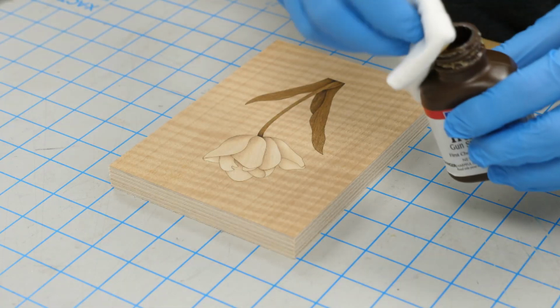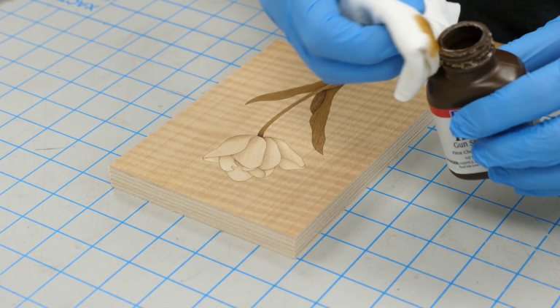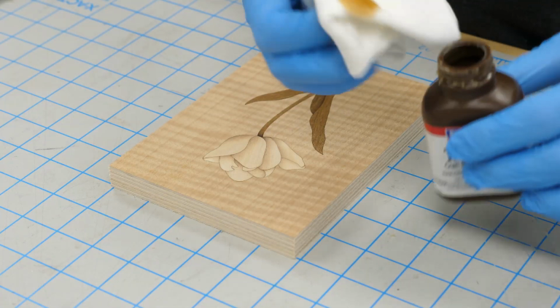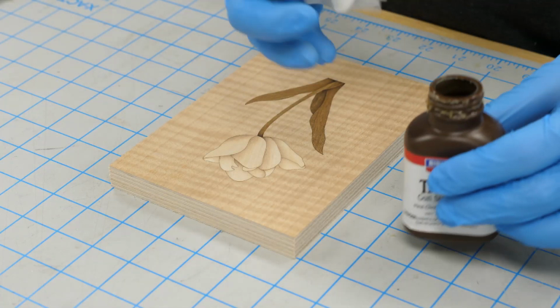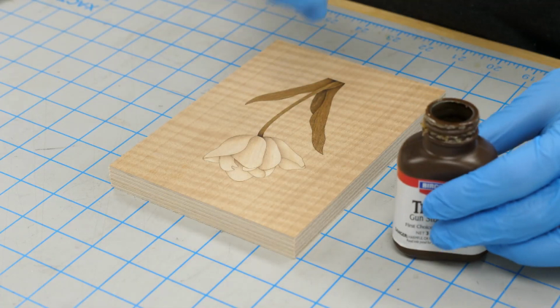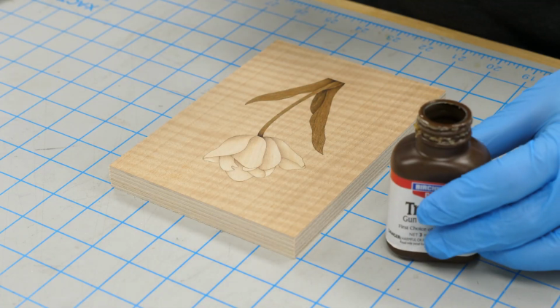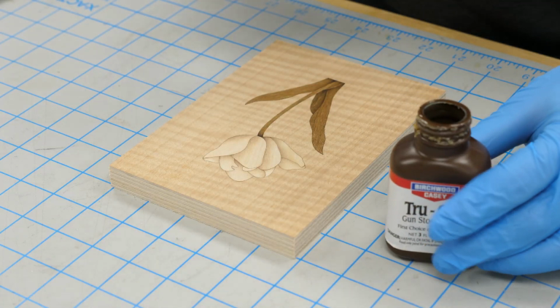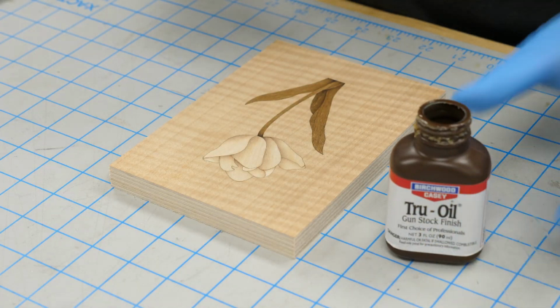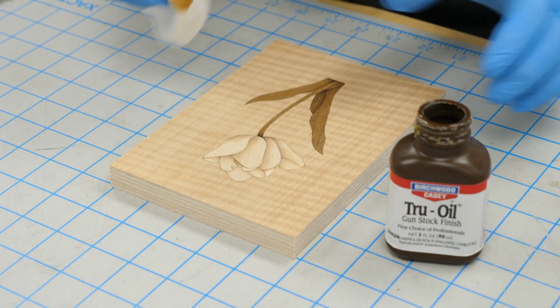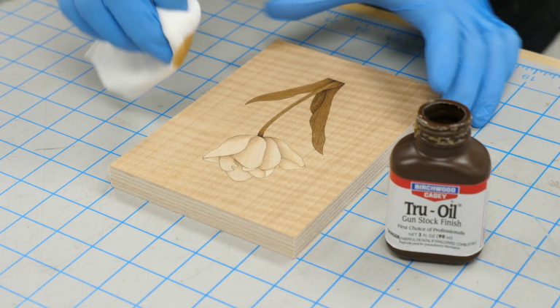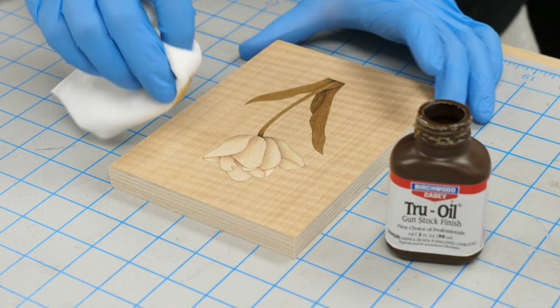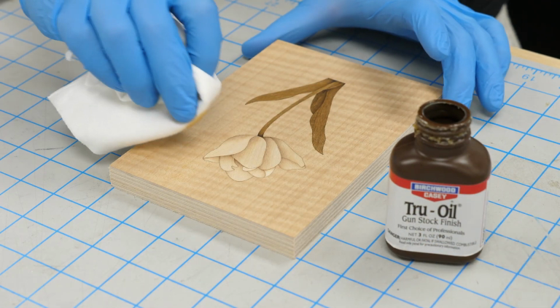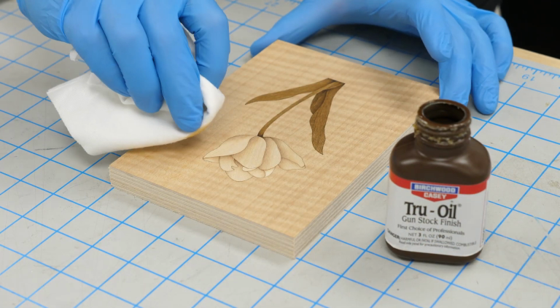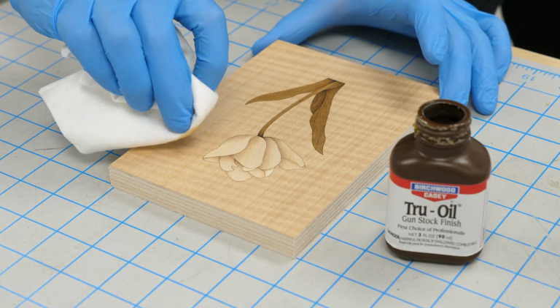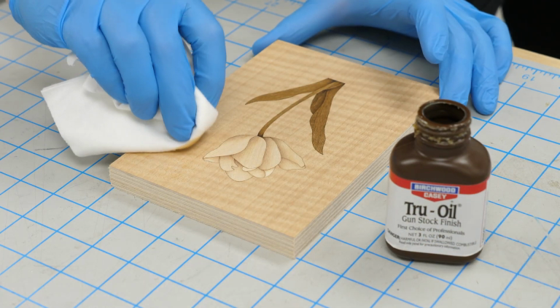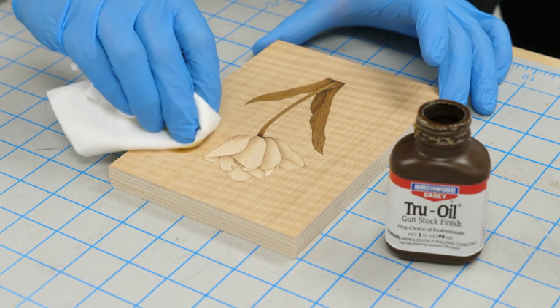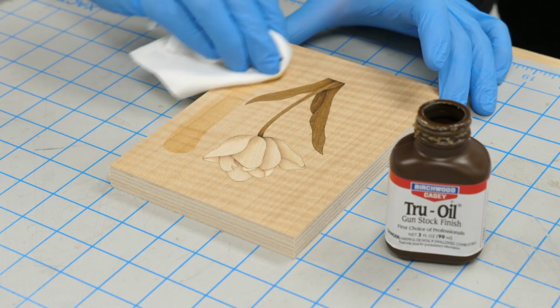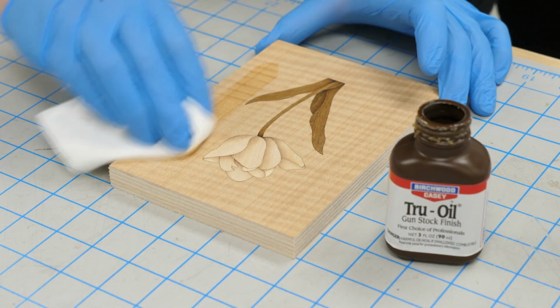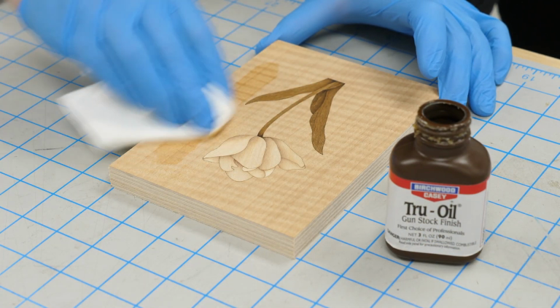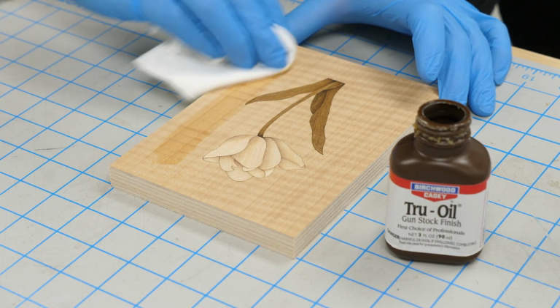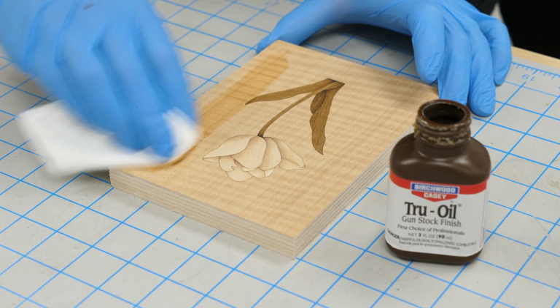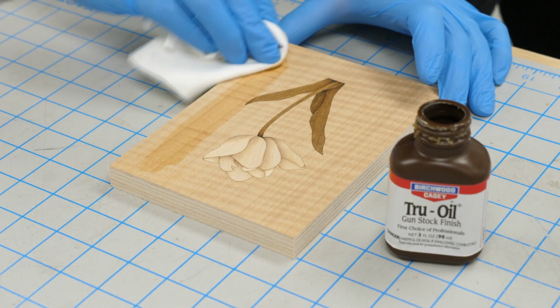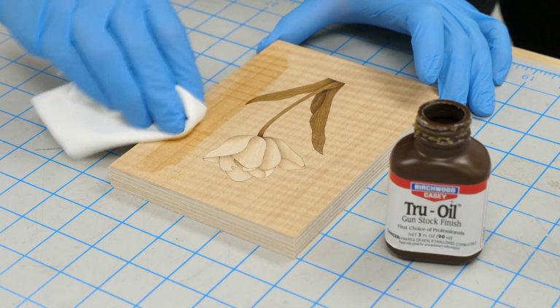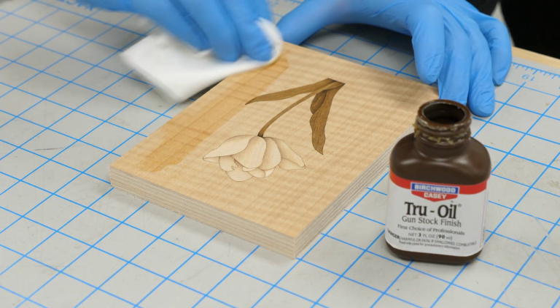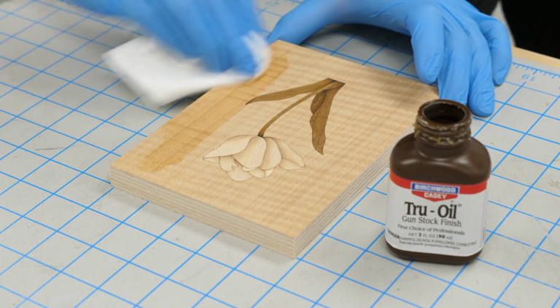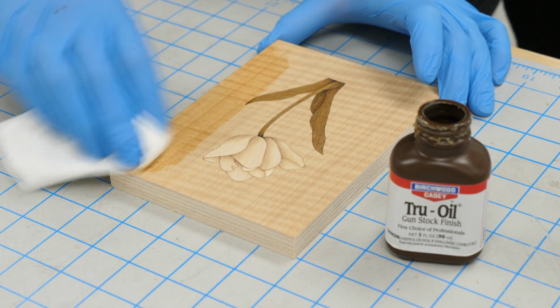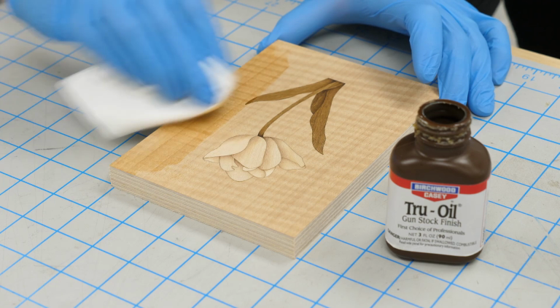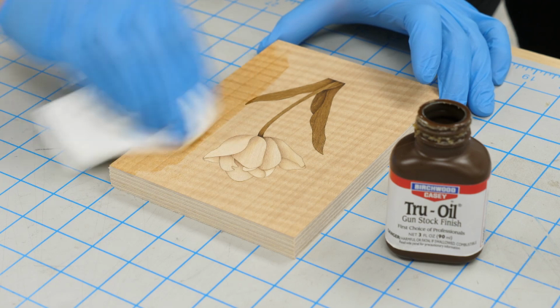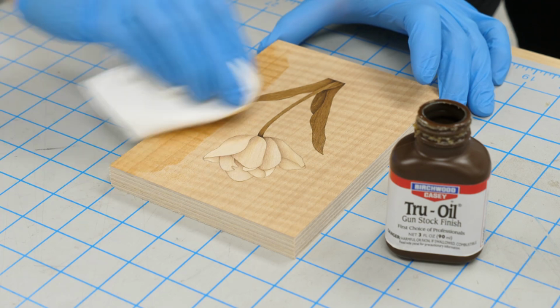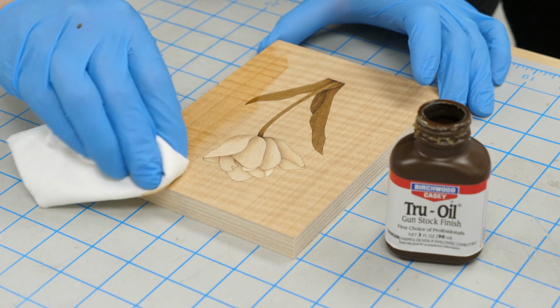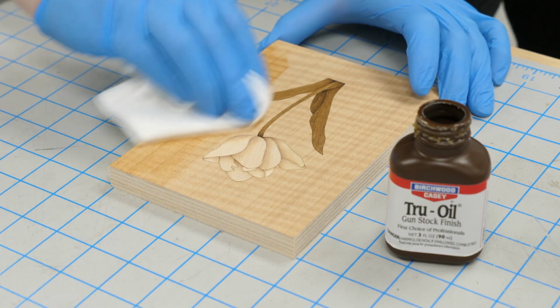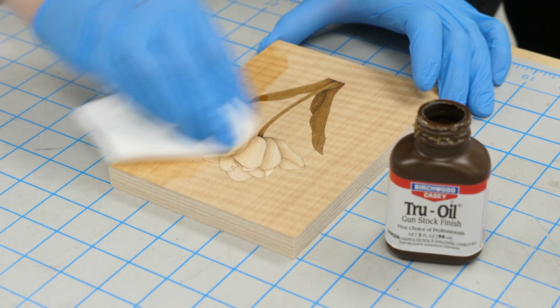Ordinarily I'd use shellac here, but I've got this true oil to use up, so I'll put on a few coats of that instead.